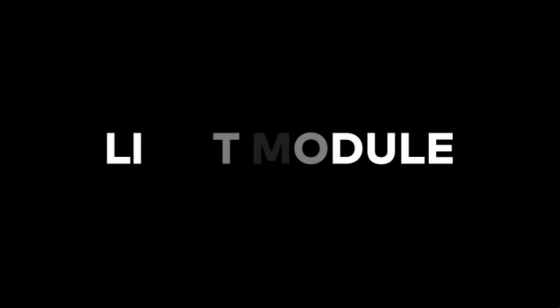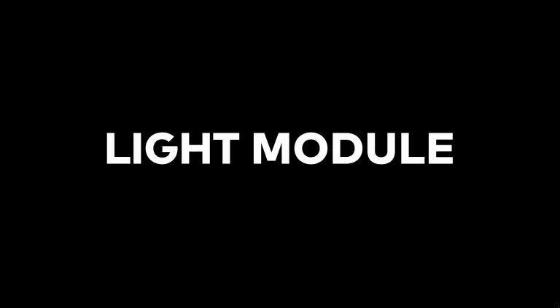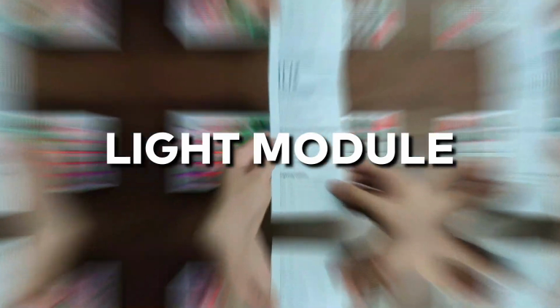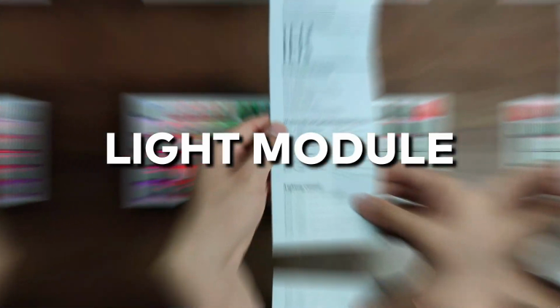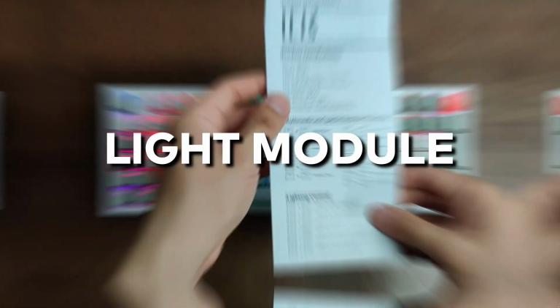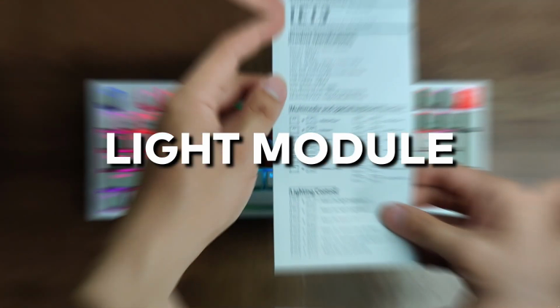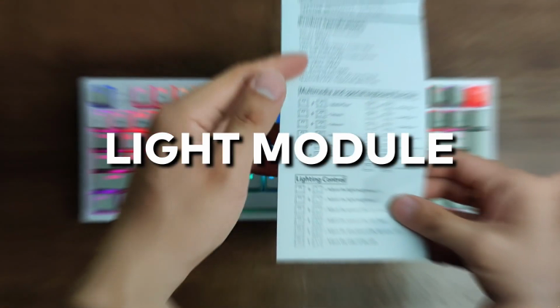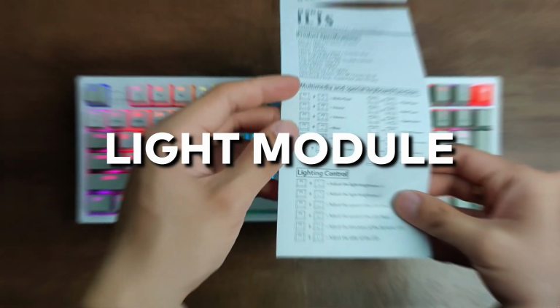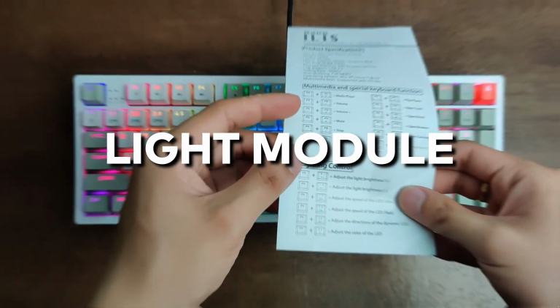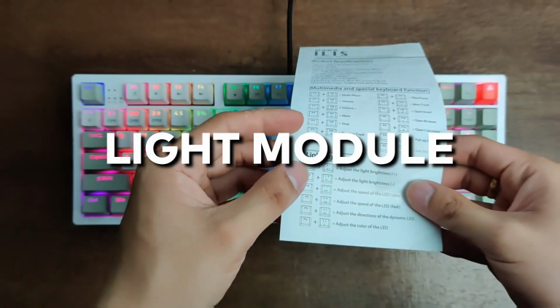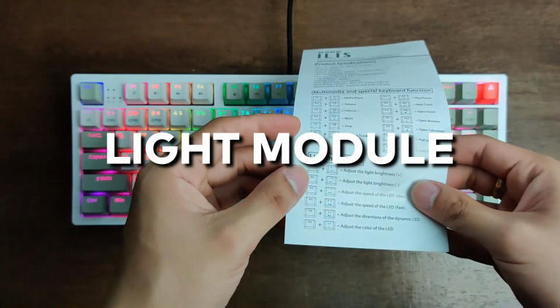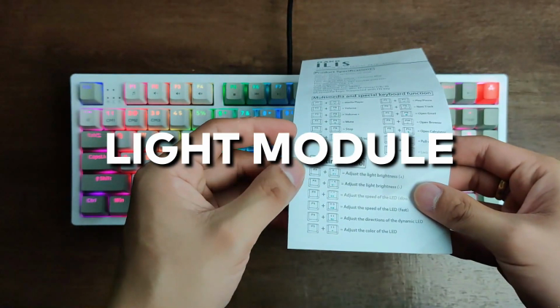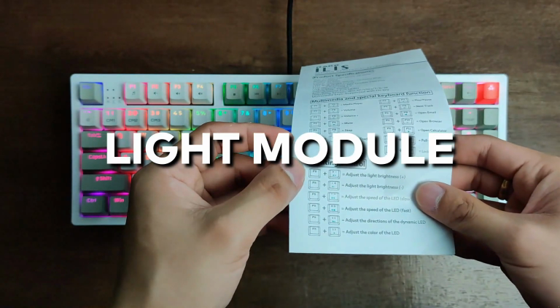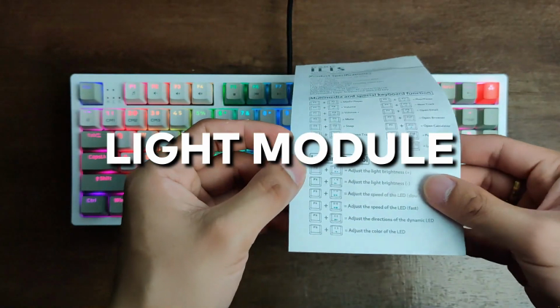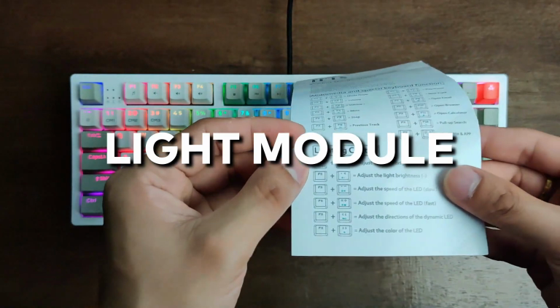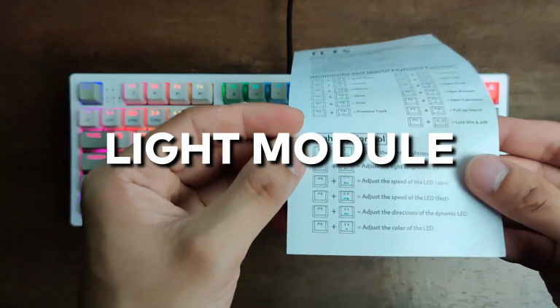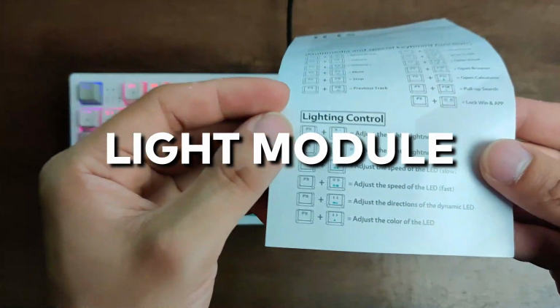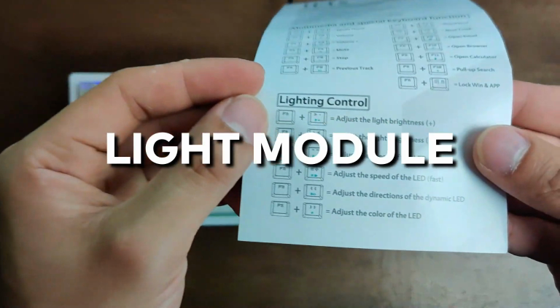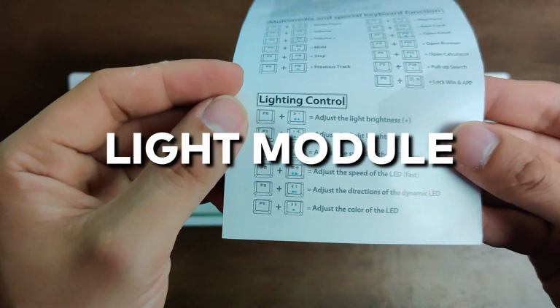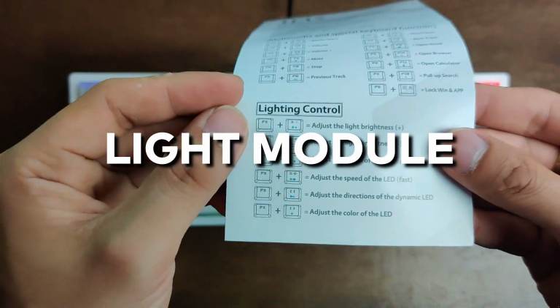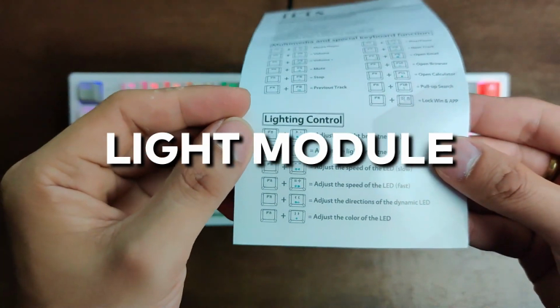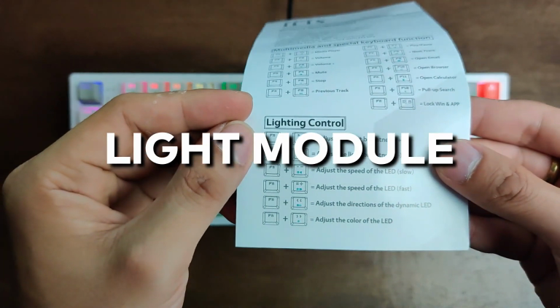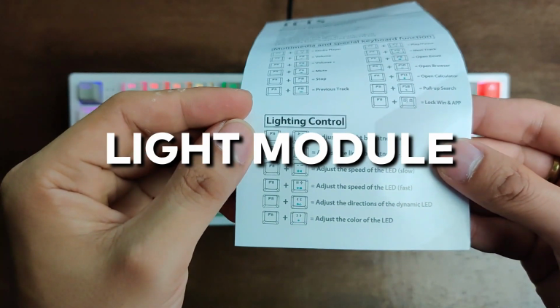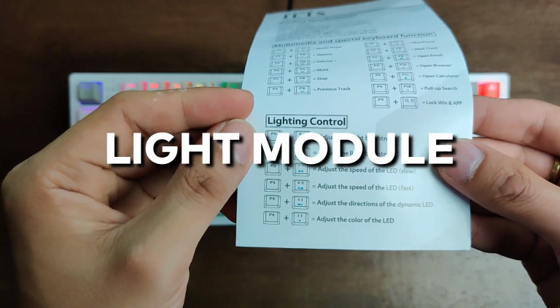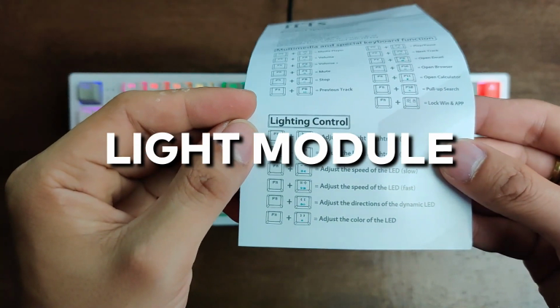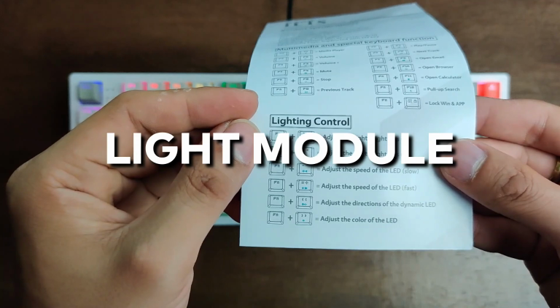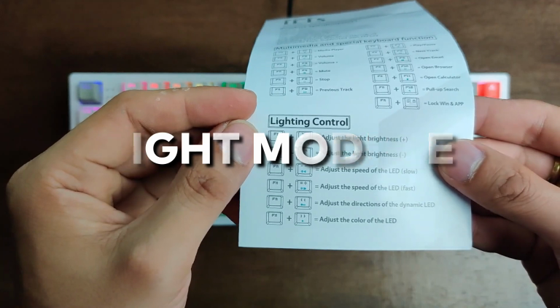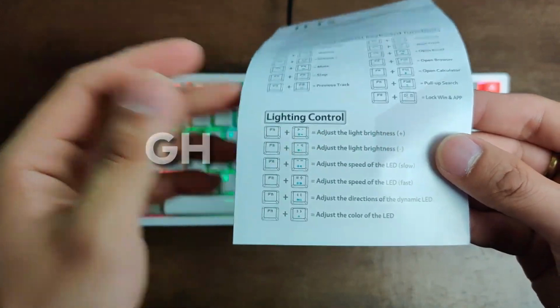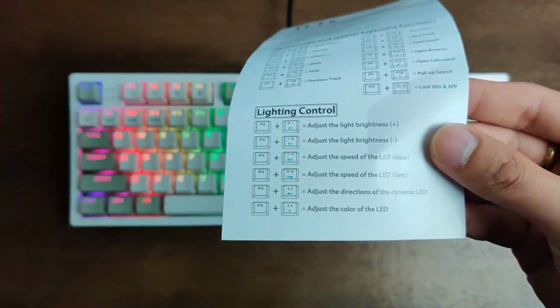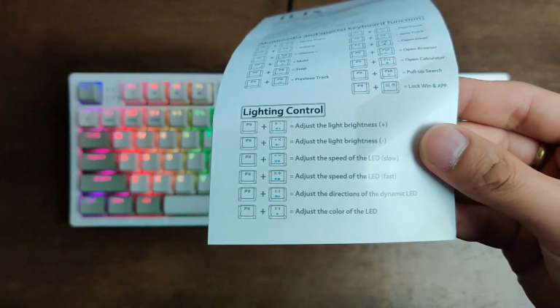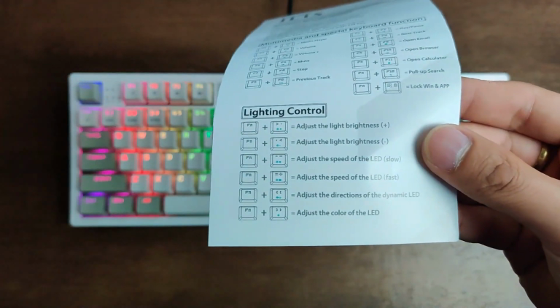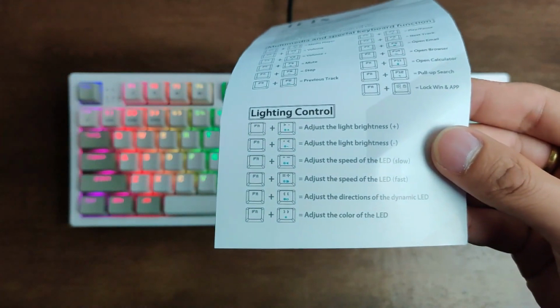On the manual, we can find the instructions on how to toggle the different light modules.